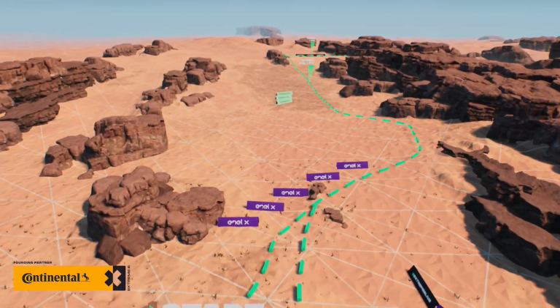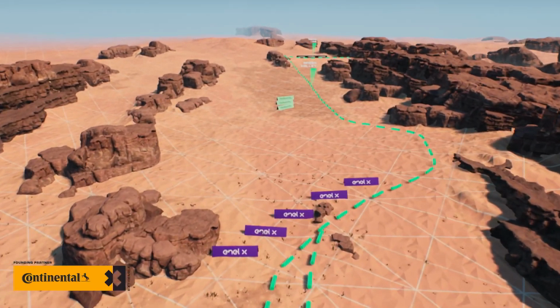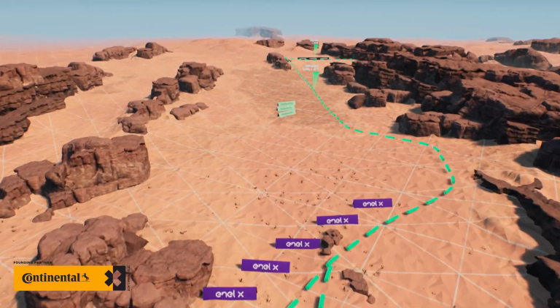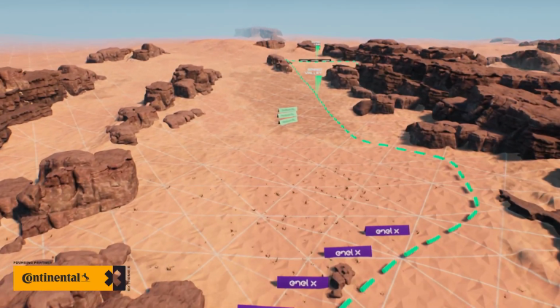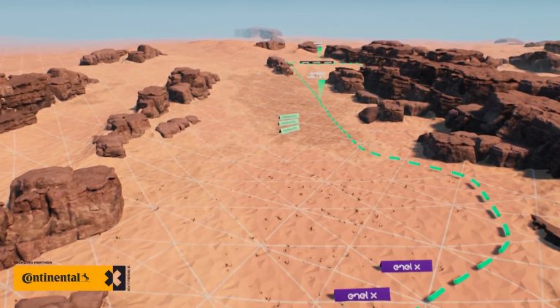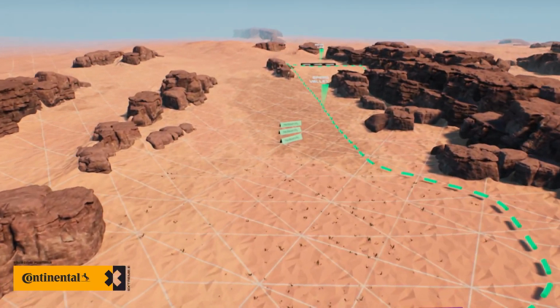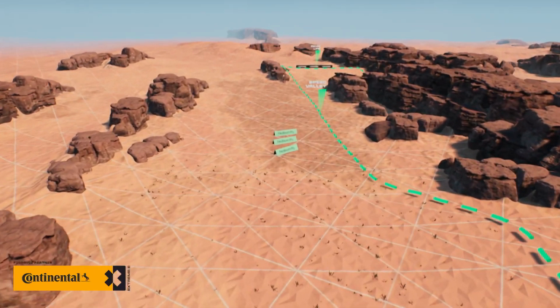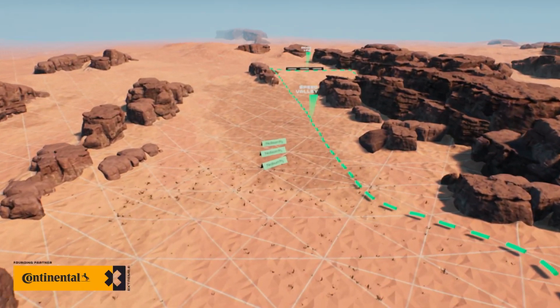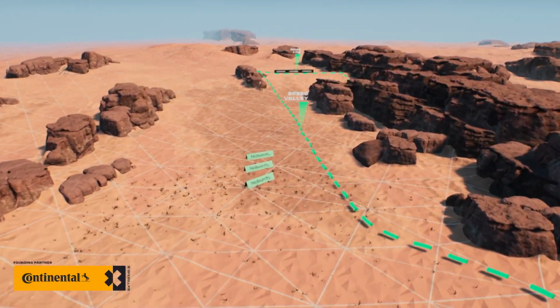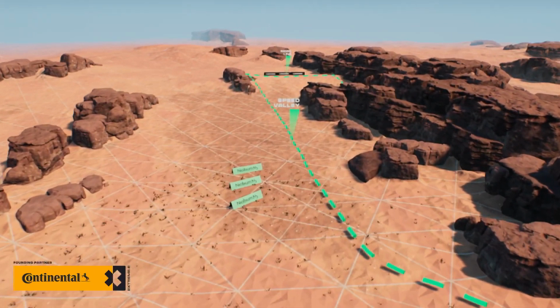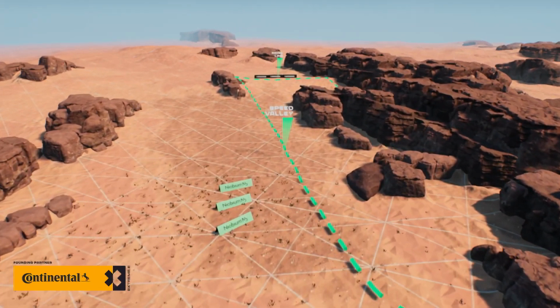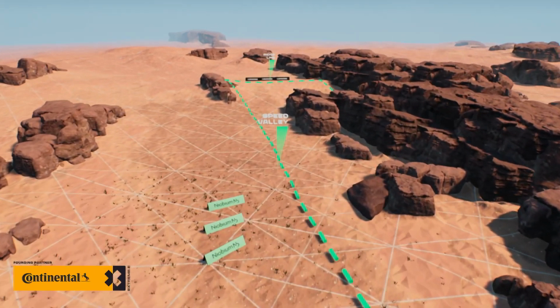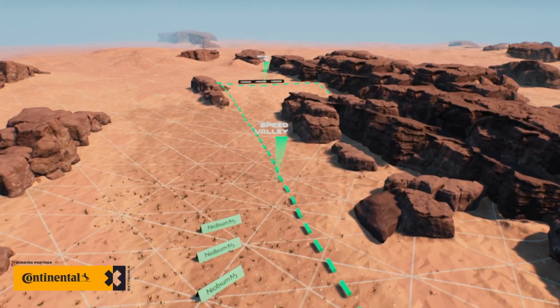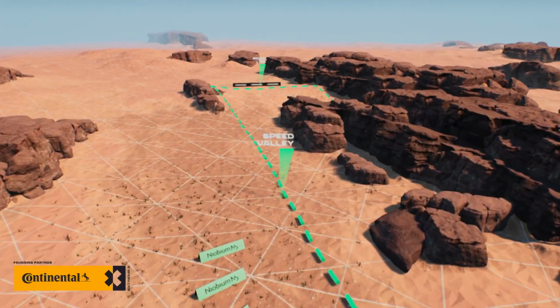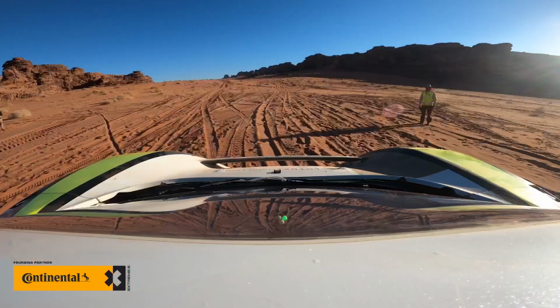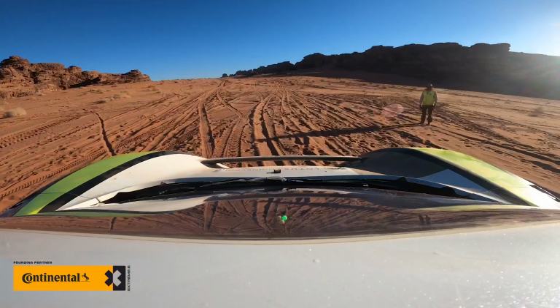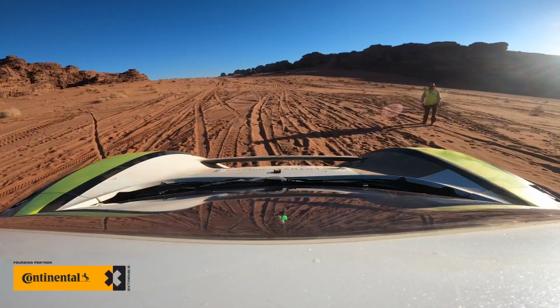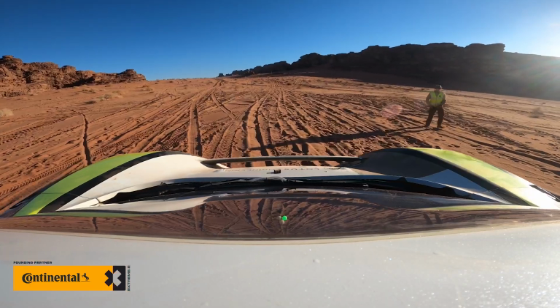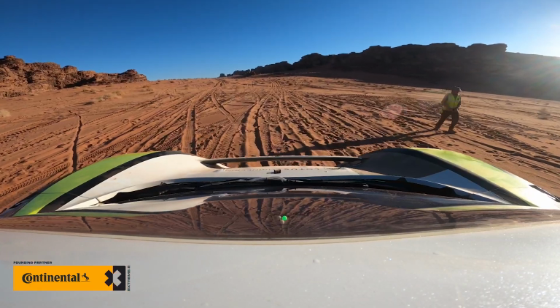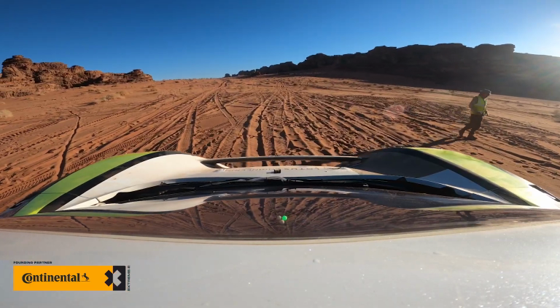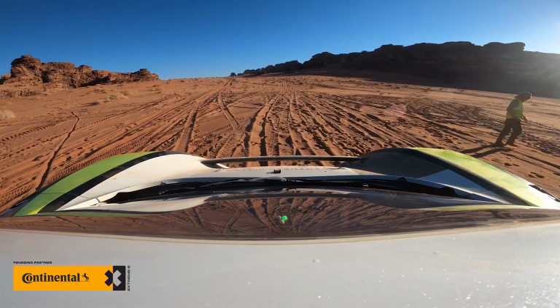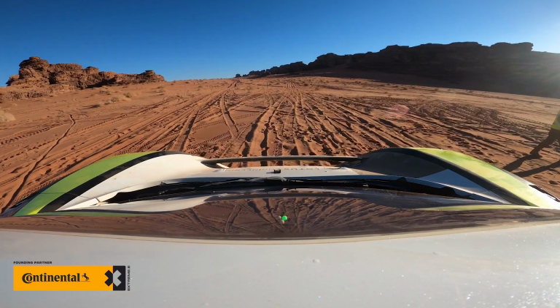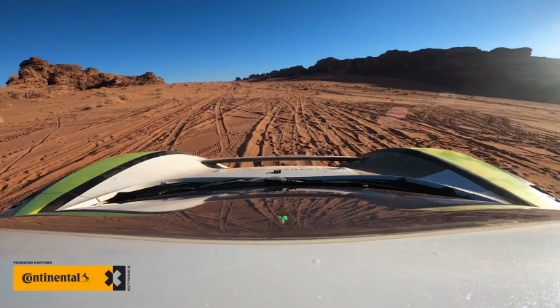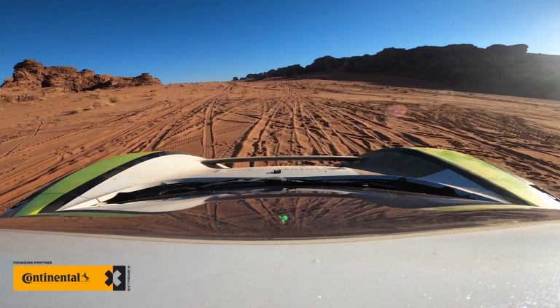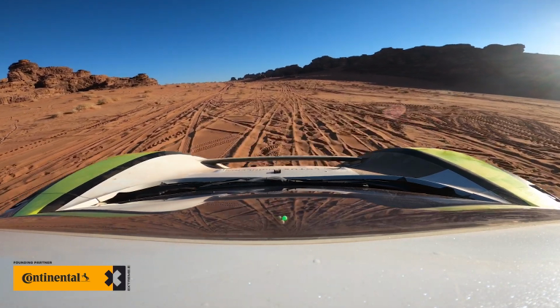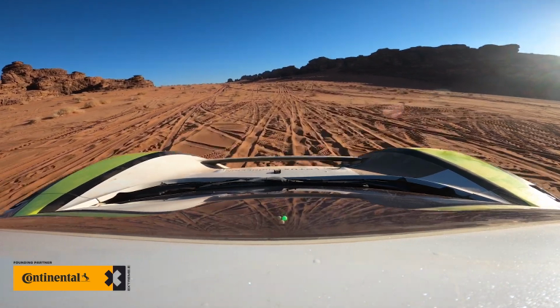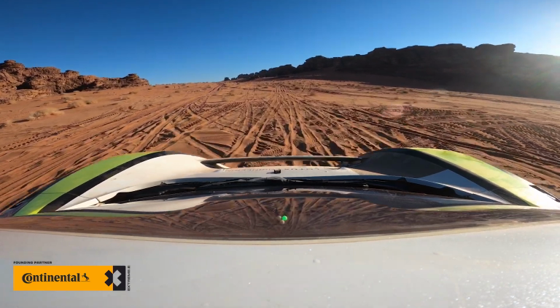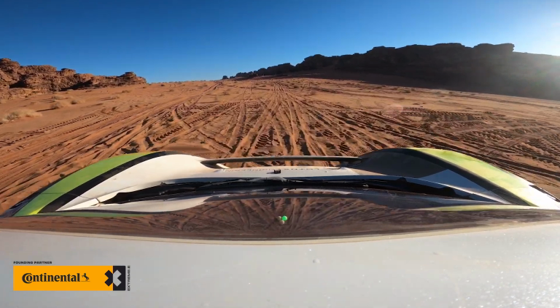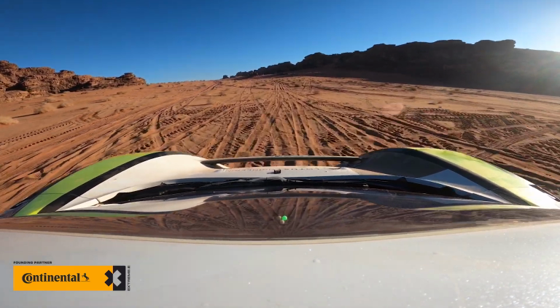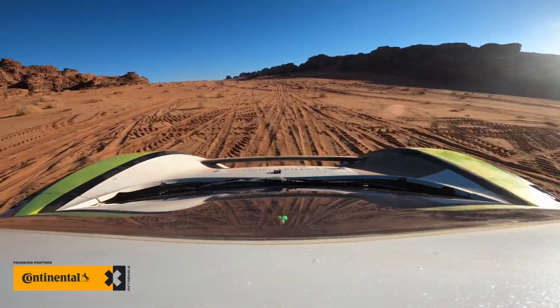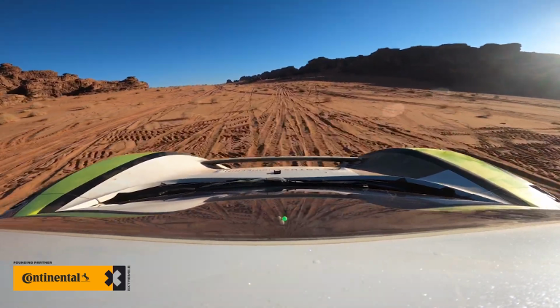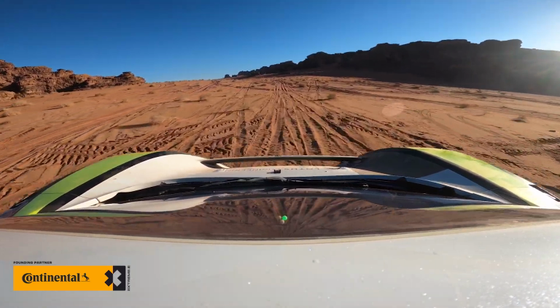Gates 1 to 7 of the 6.9 kilometre track are really wide and open, and here we will see drivers try to take an early advantage.